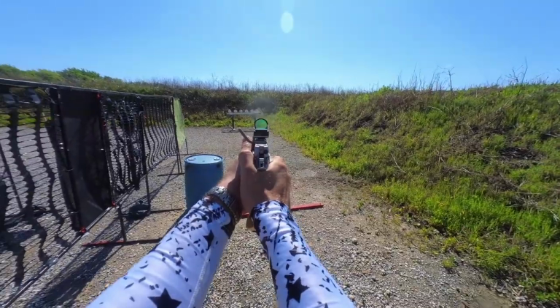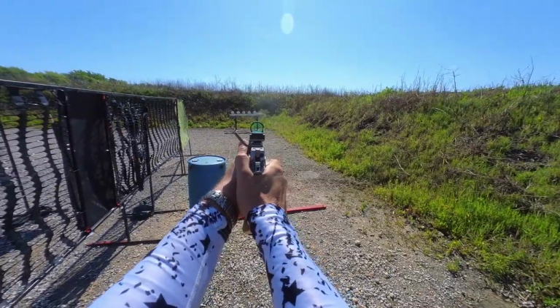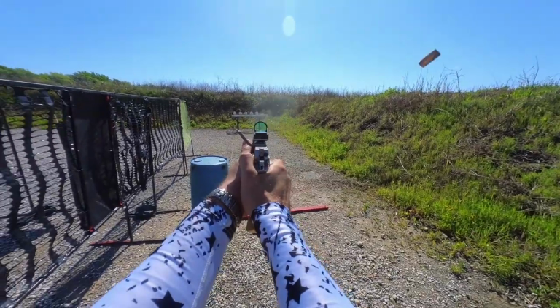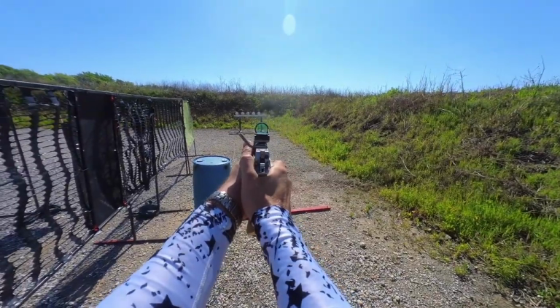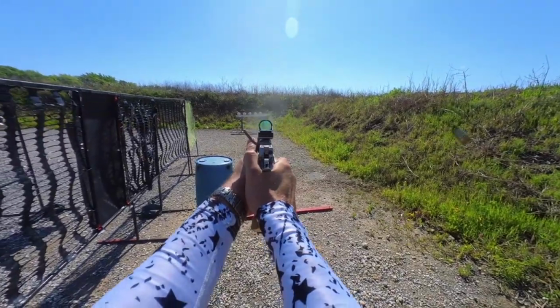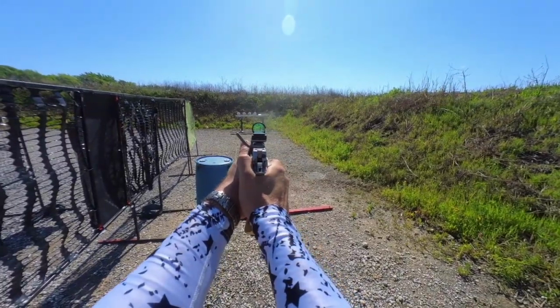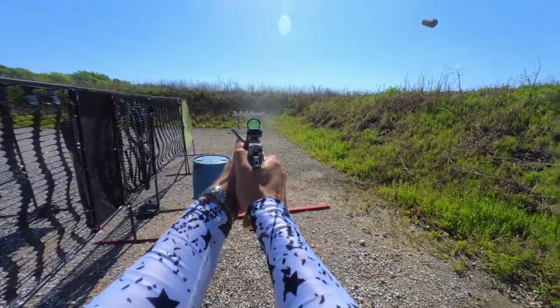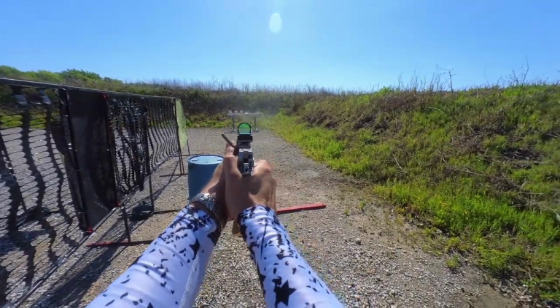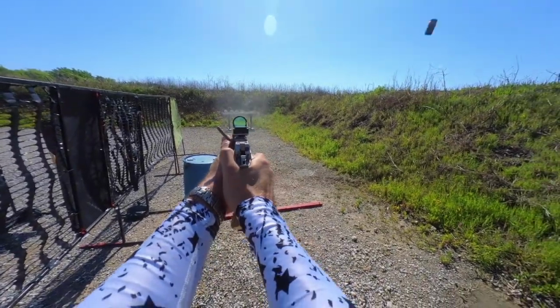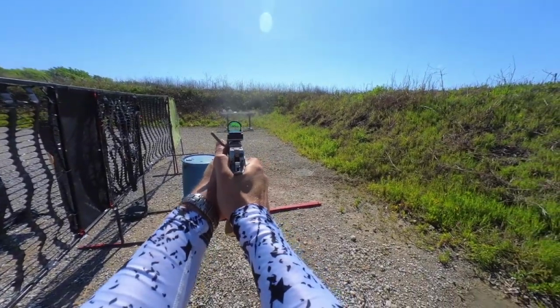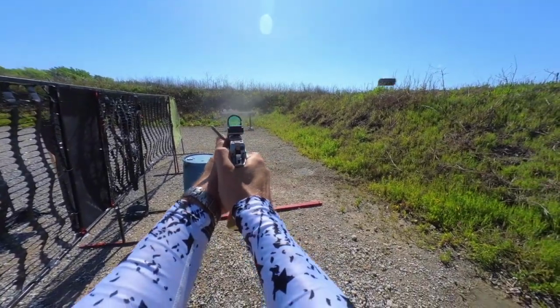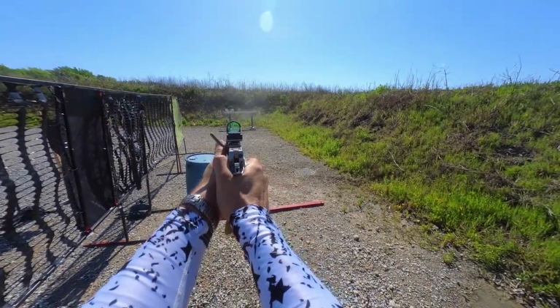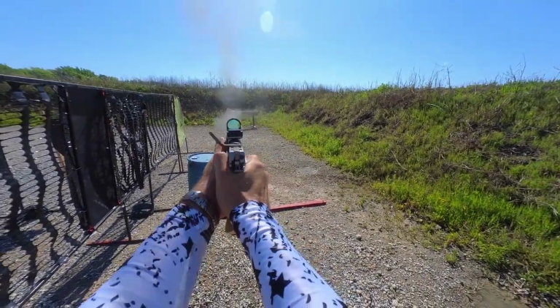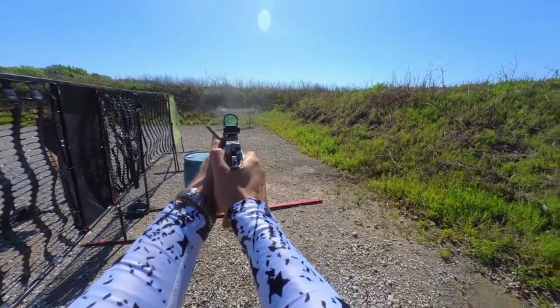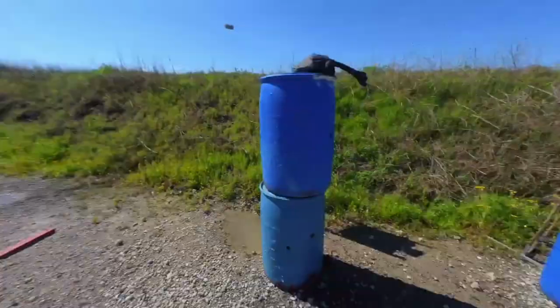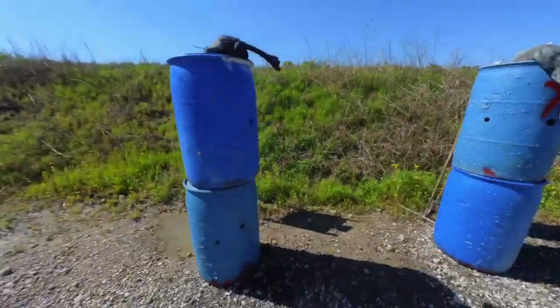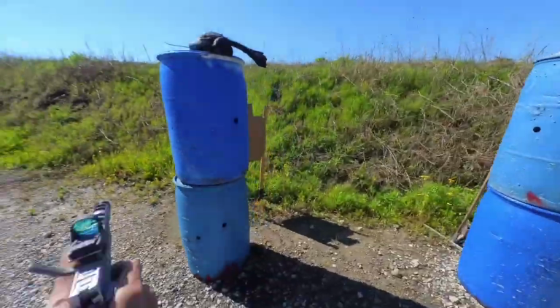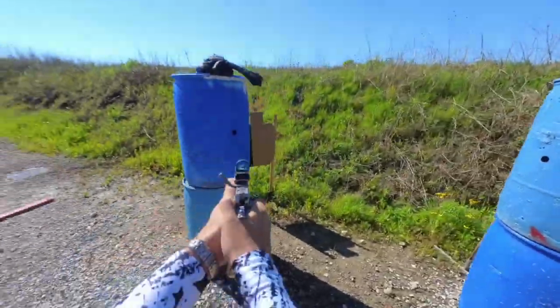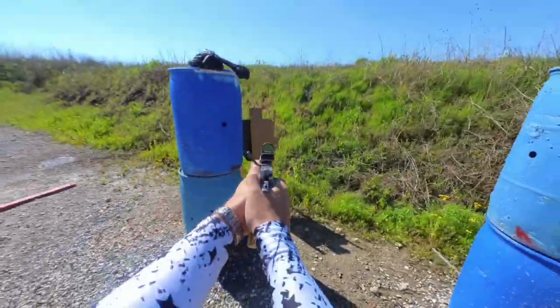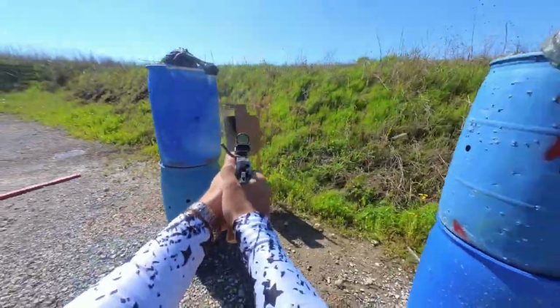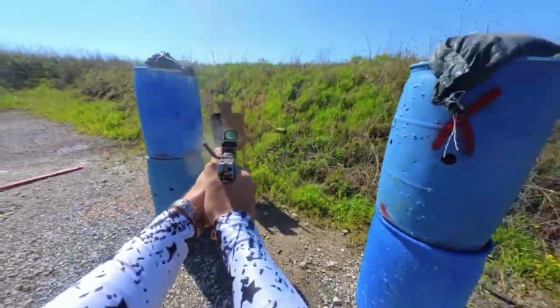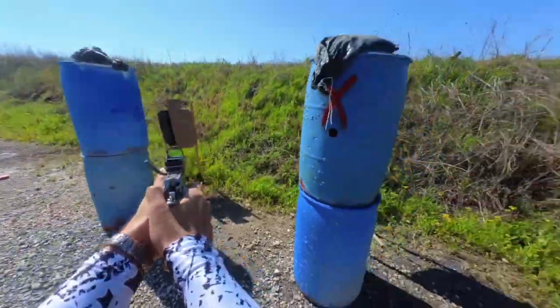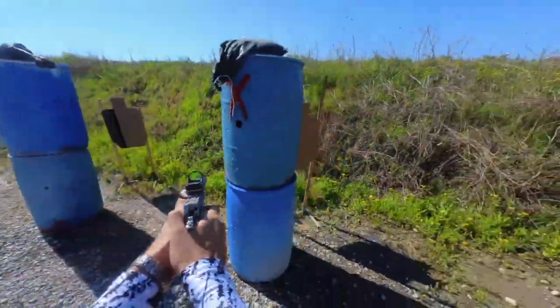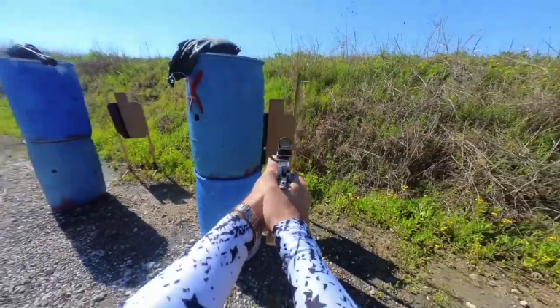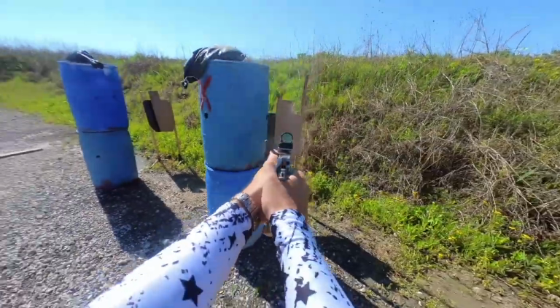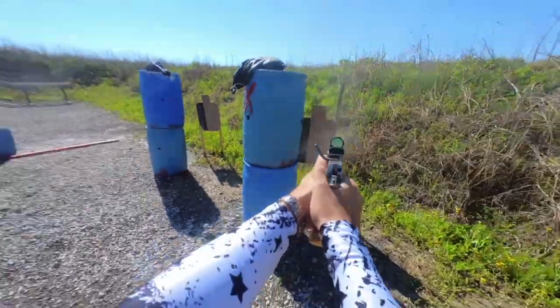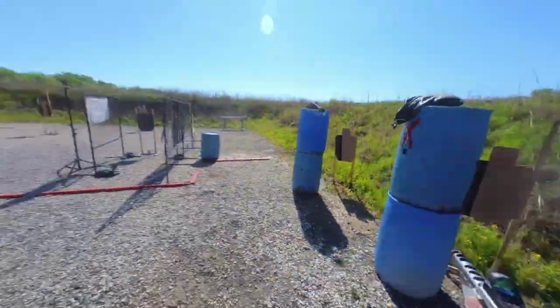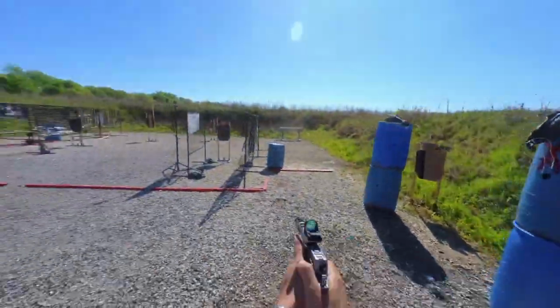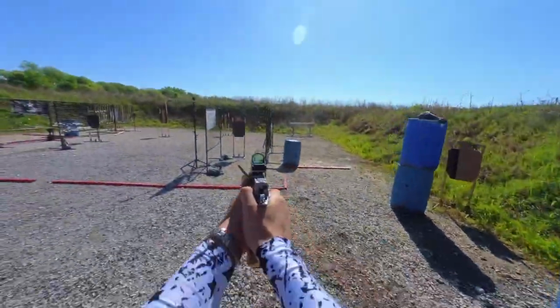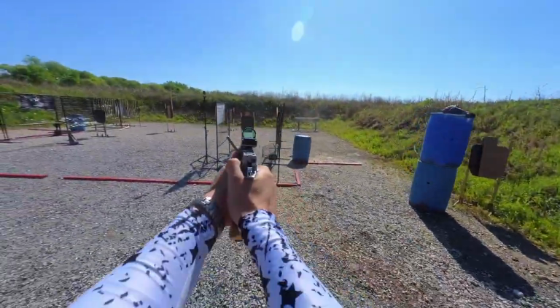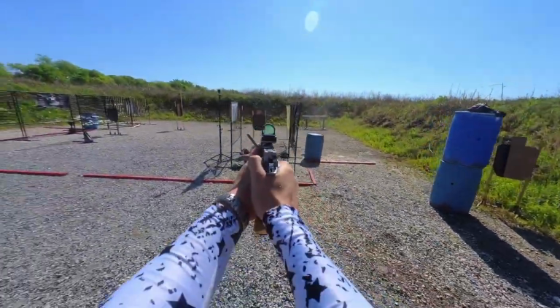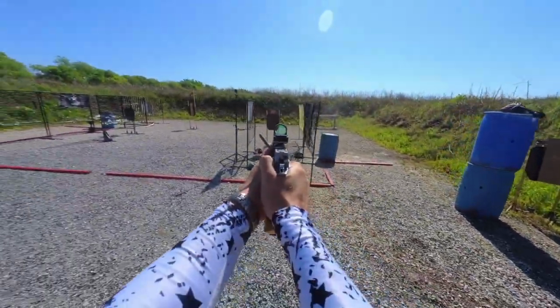Today we're going to be looking at the CR Speed Versa Mag pouch and the belt that it hangs off of. I'm David from the Humble Marksman channel.